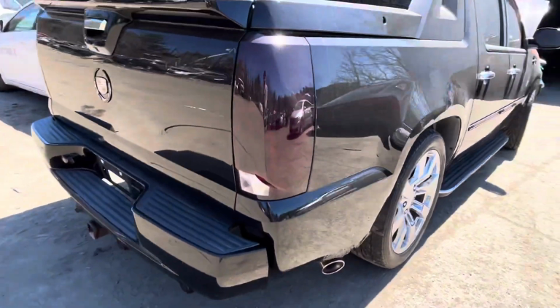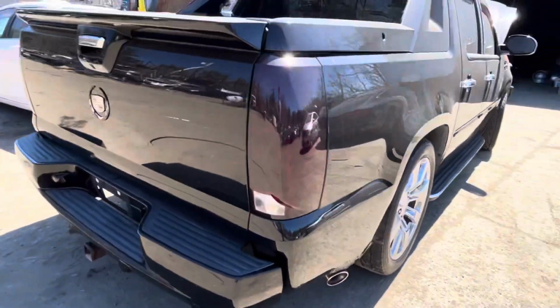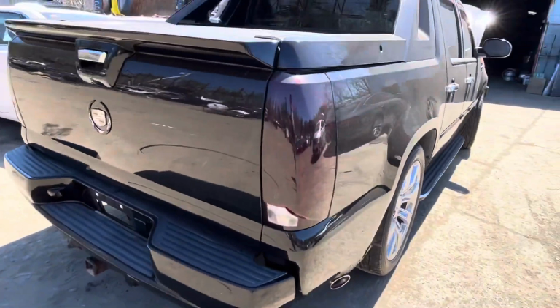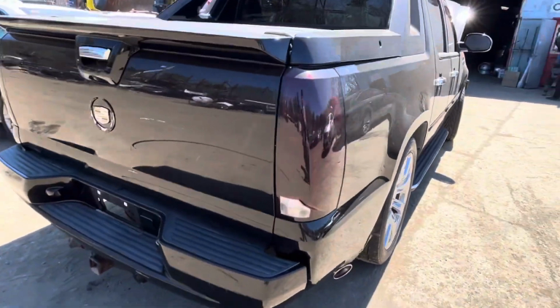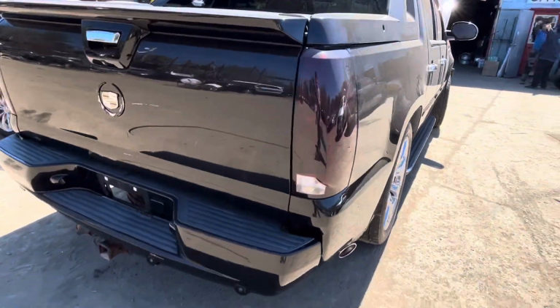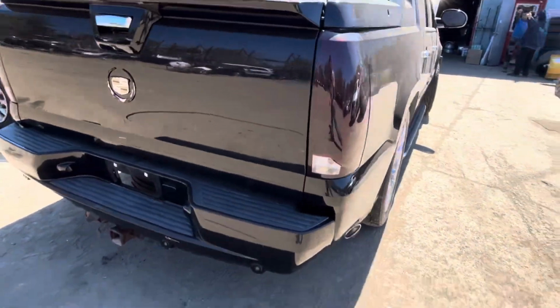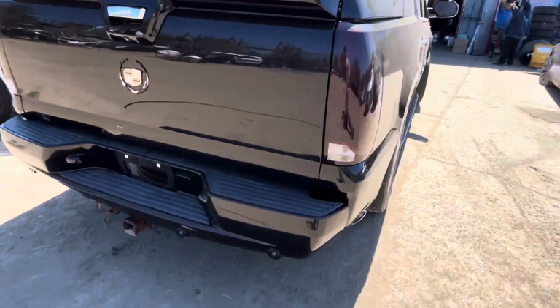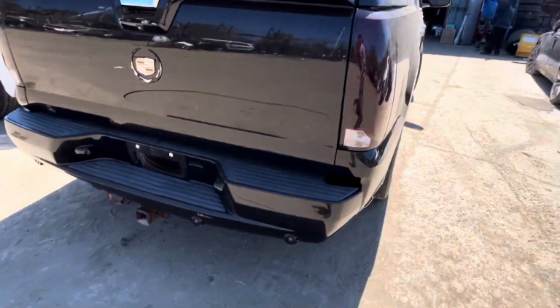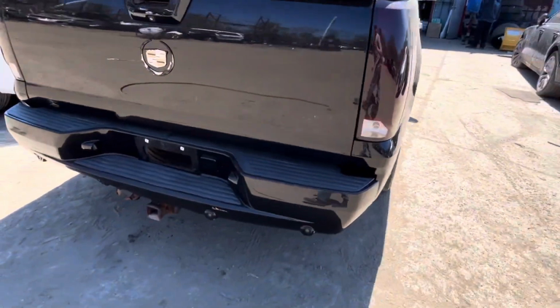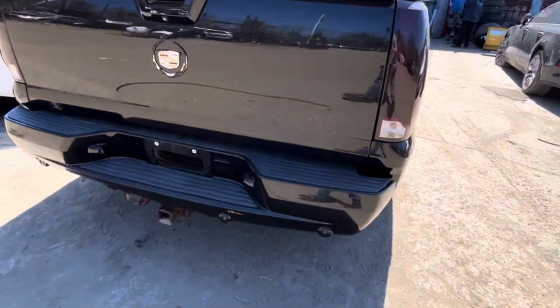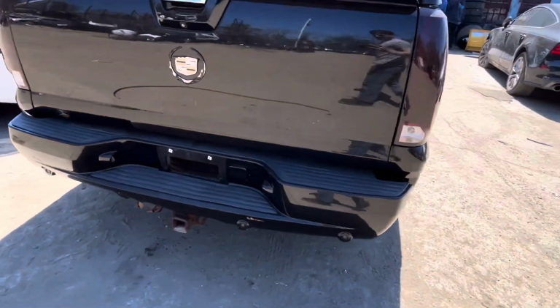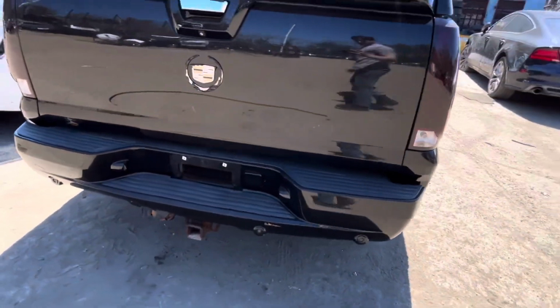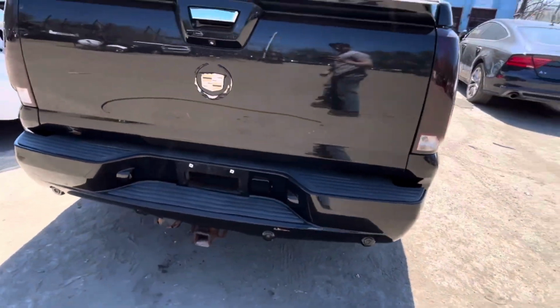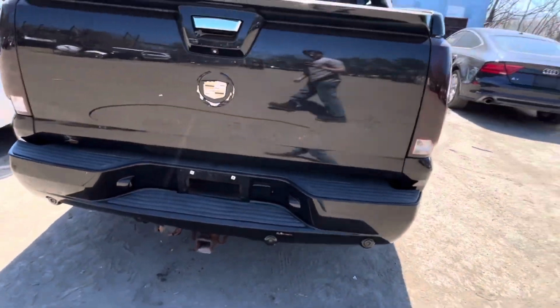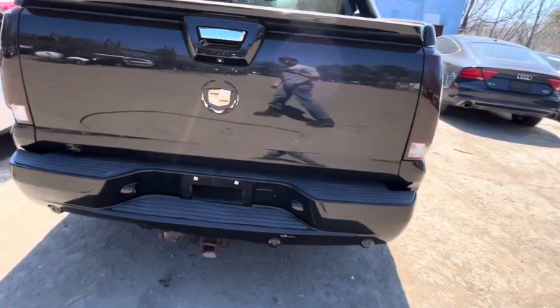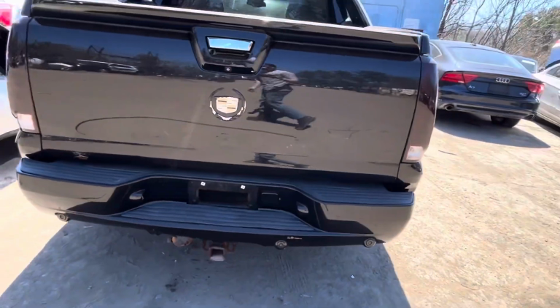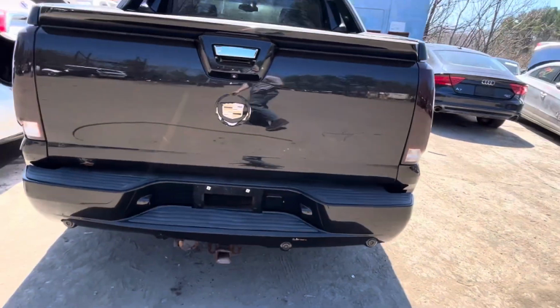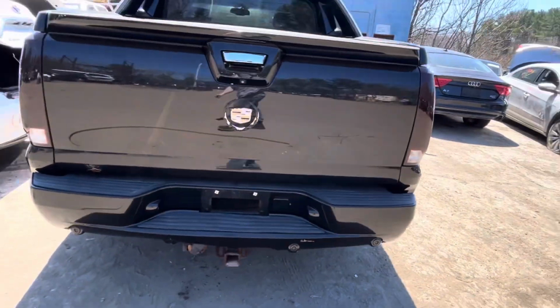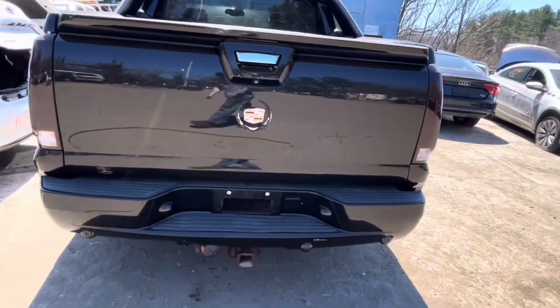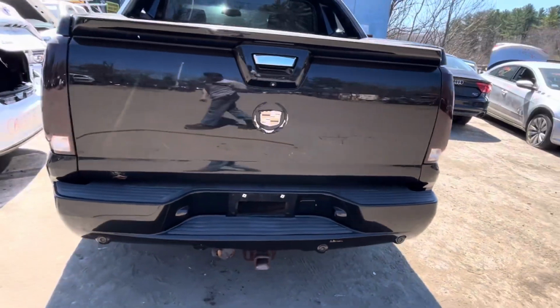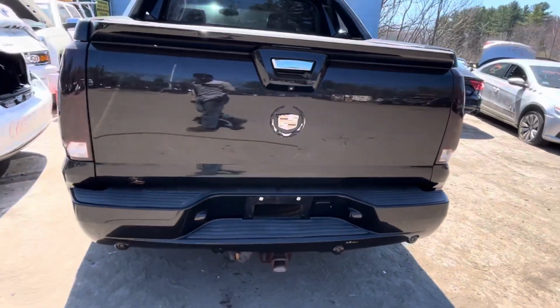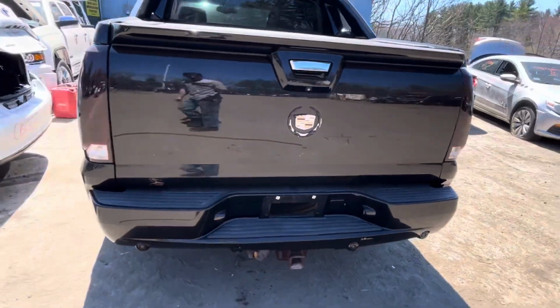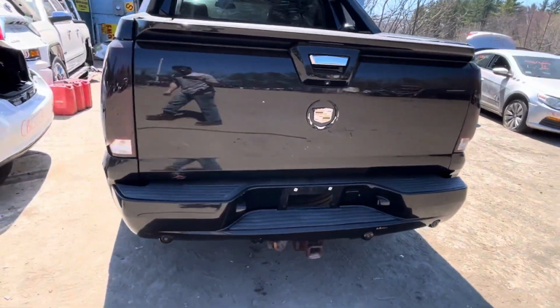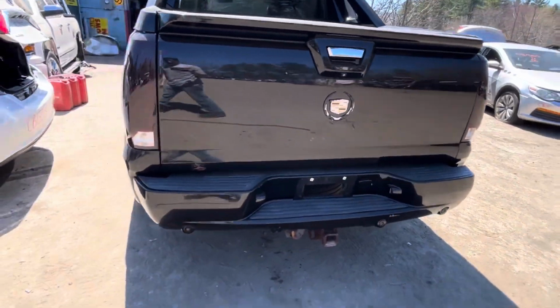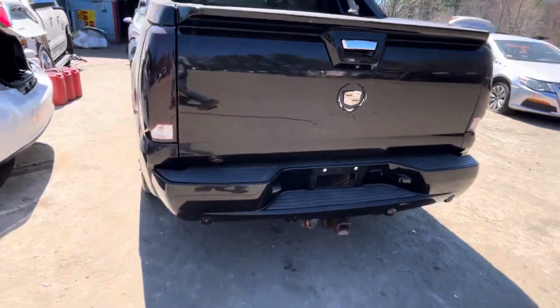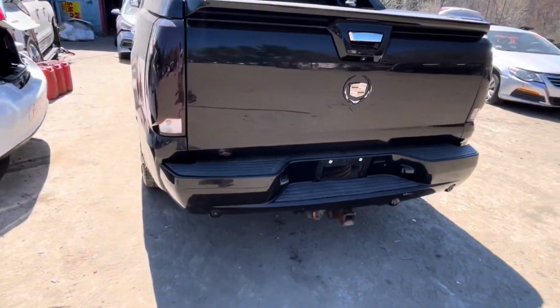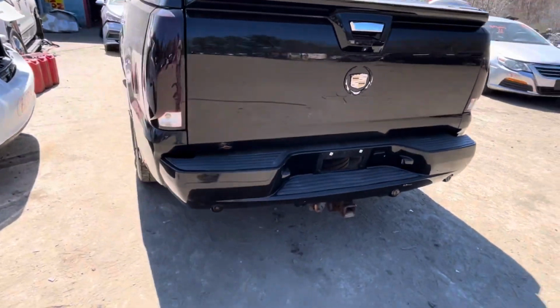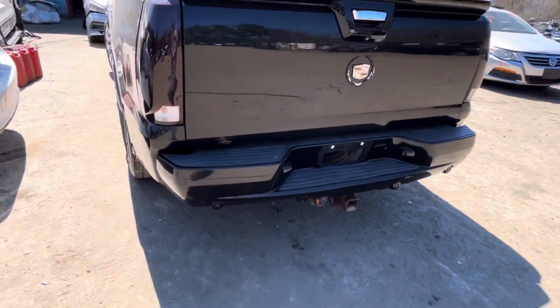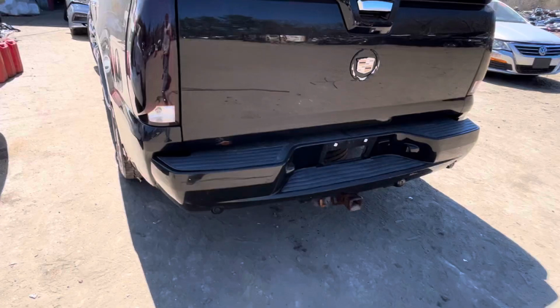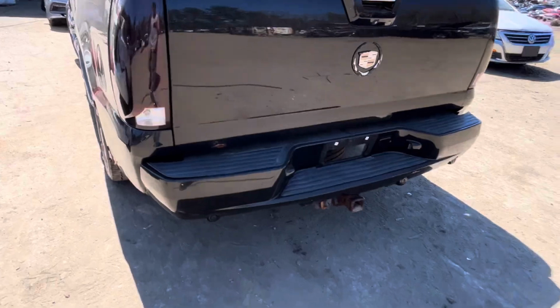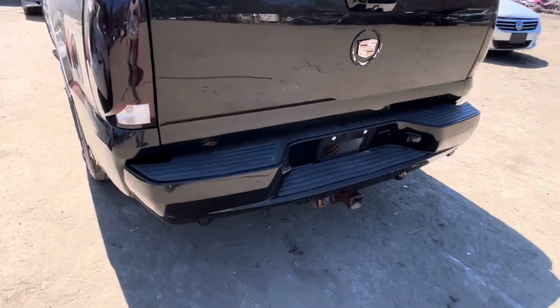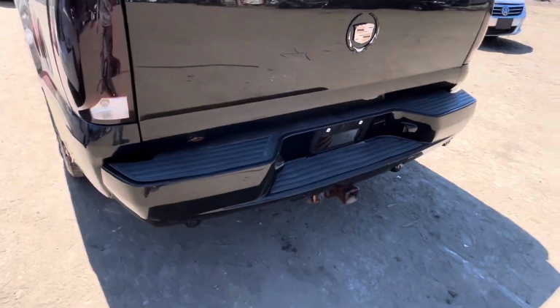Tail lights look good, rear bumper and tailgate all look good. Tailgate's rotted.